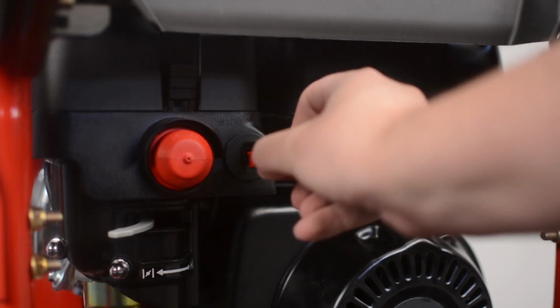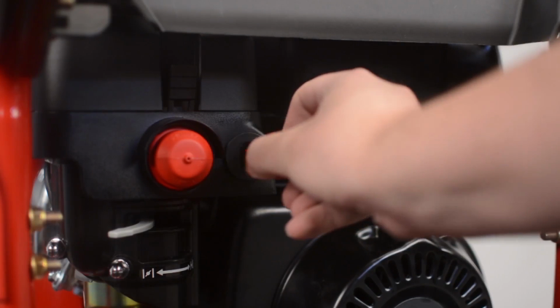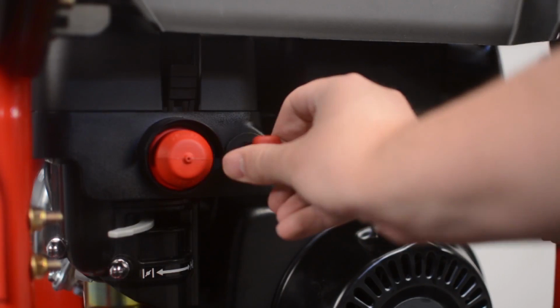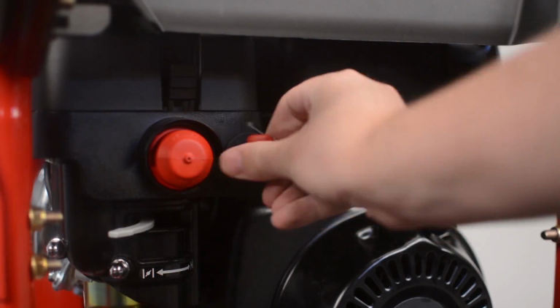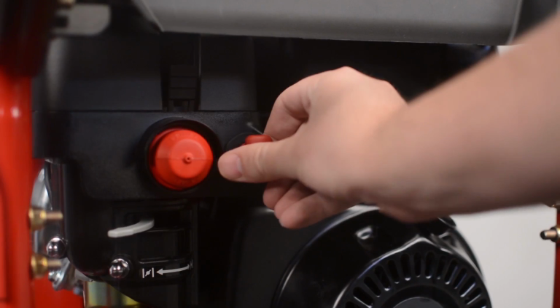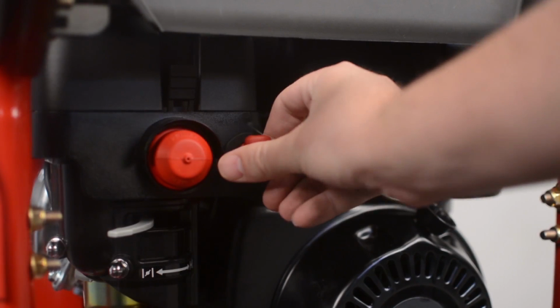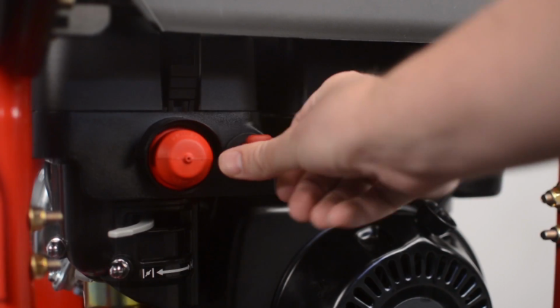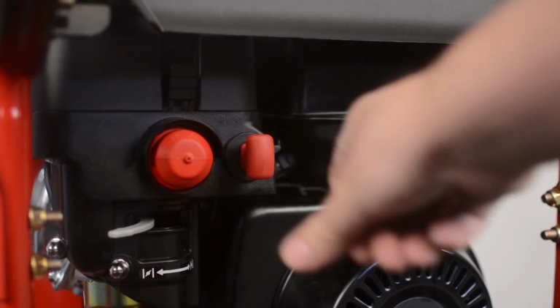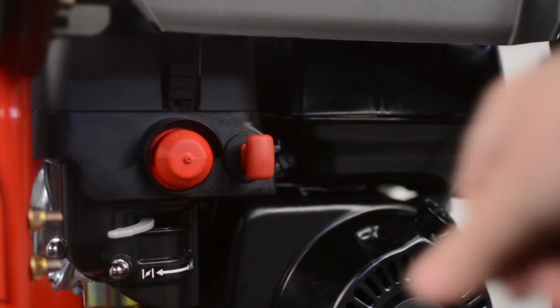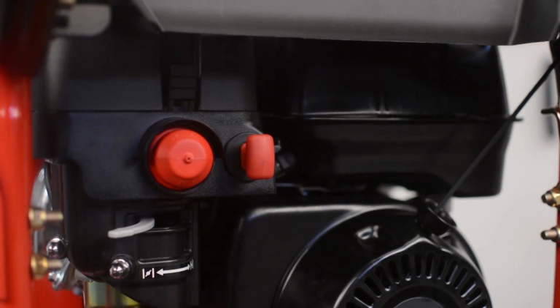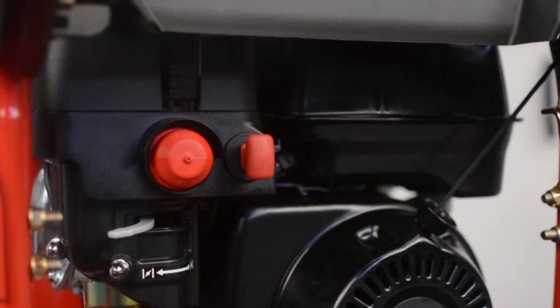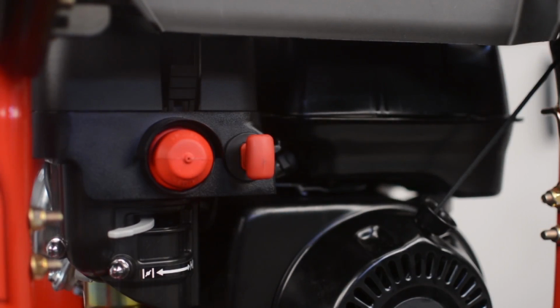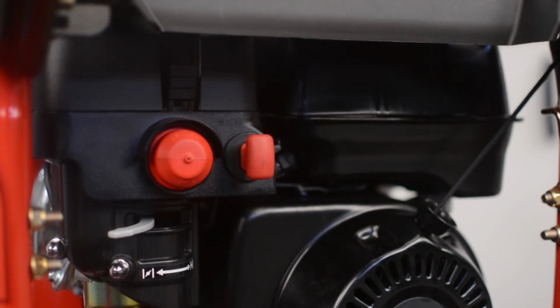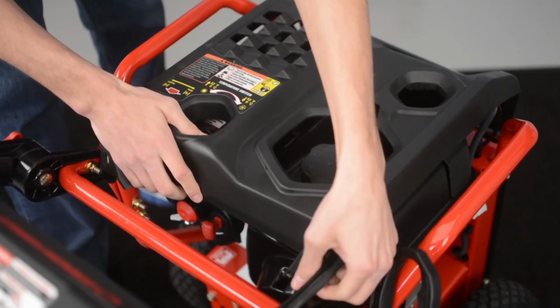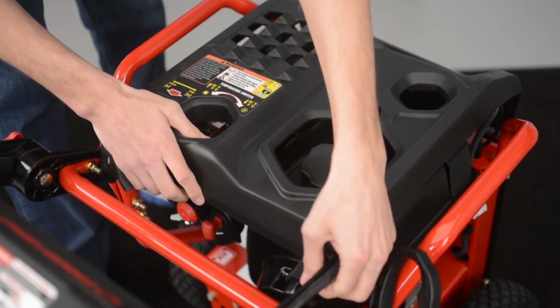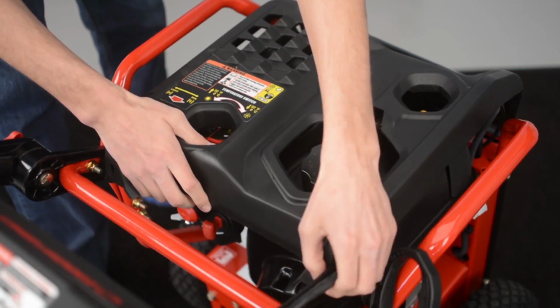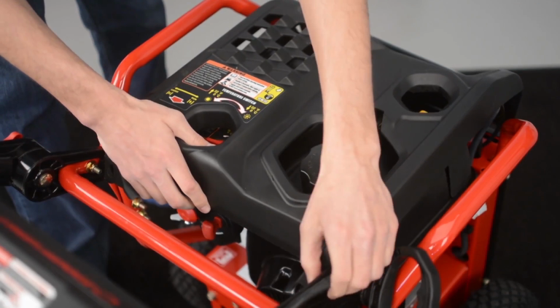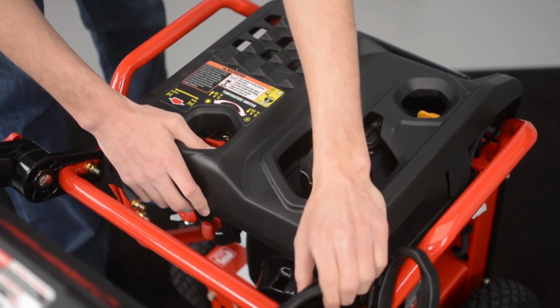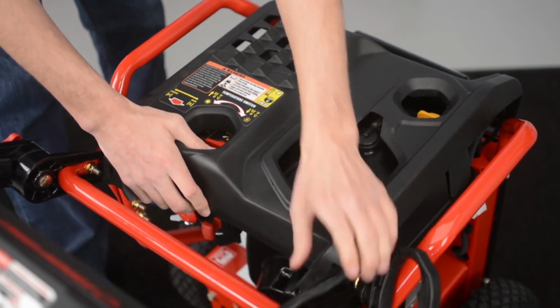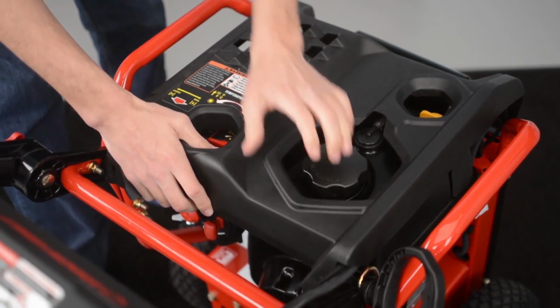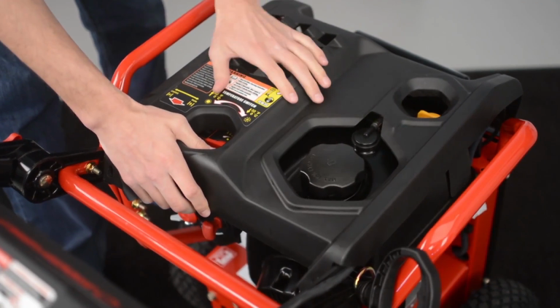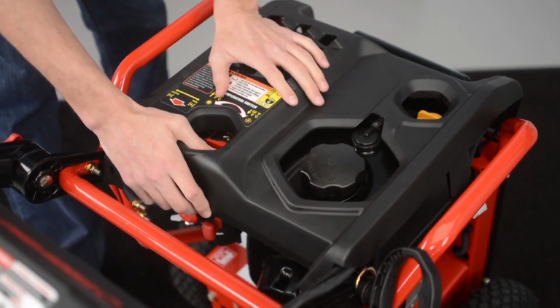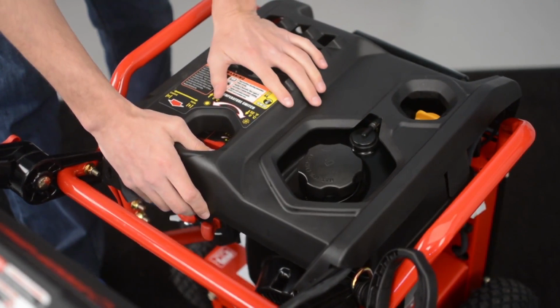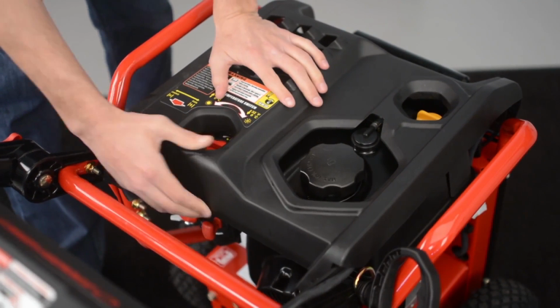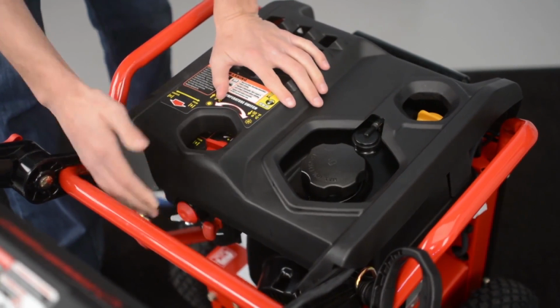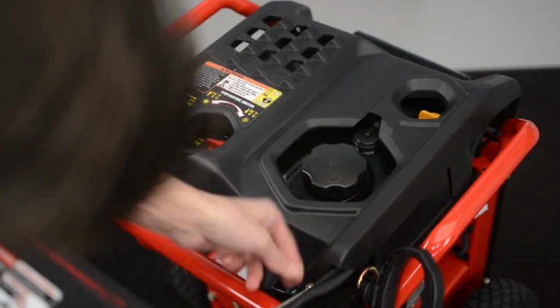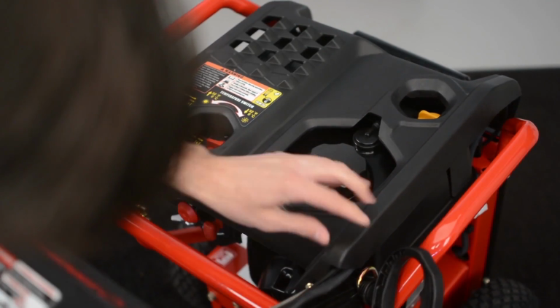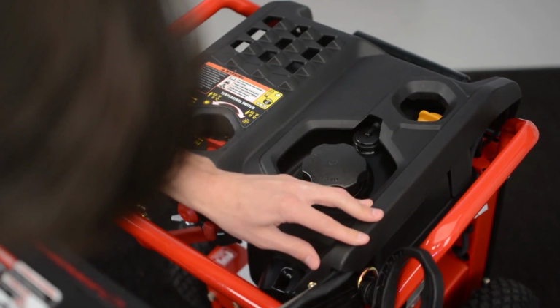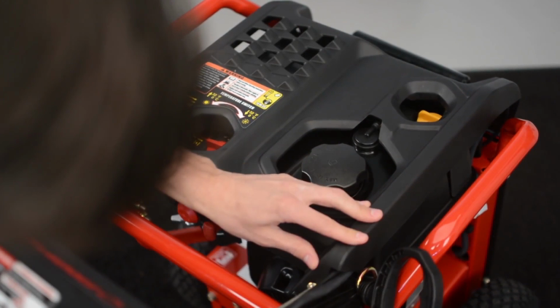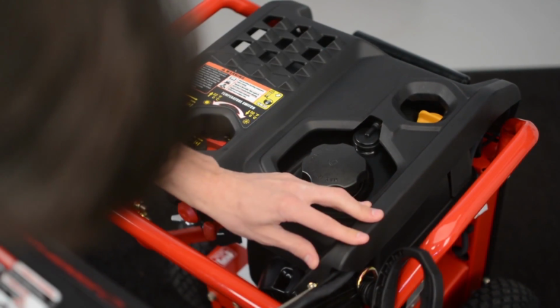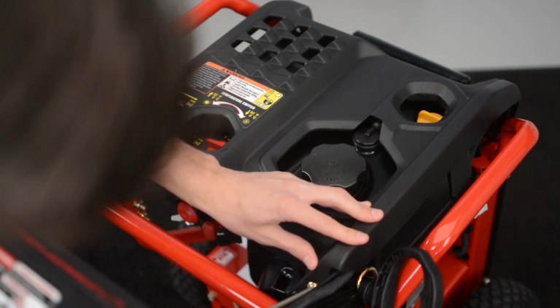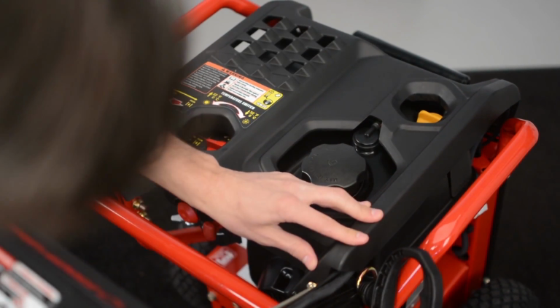Reinstall the safety key. Reinstall the engine cover using the Phillips head screwdriver.